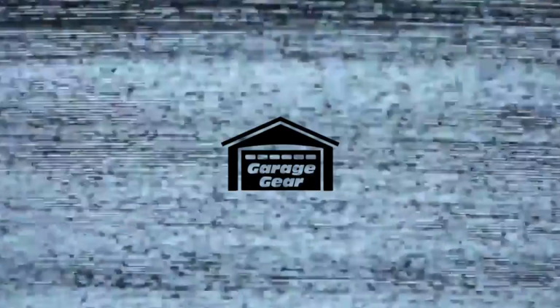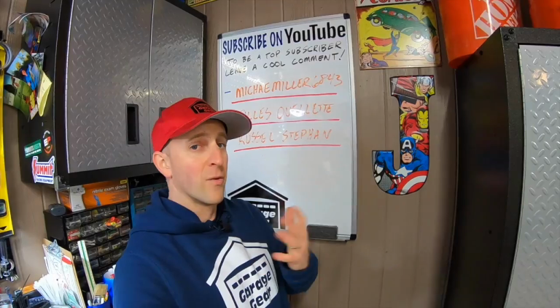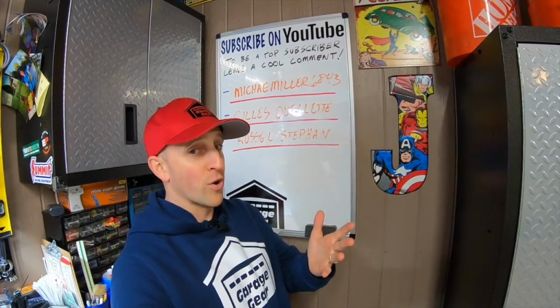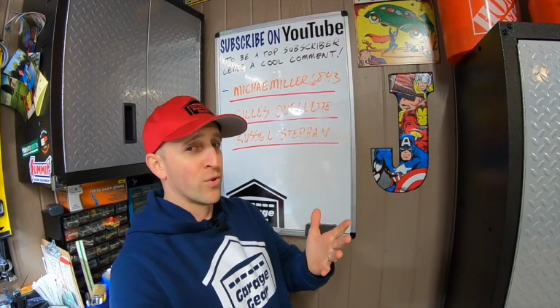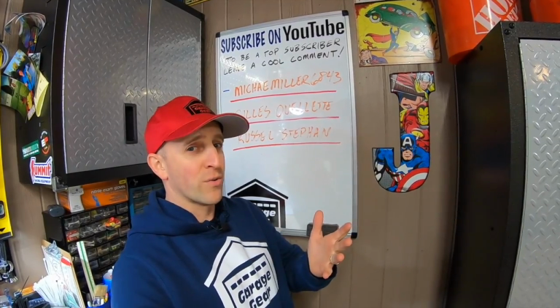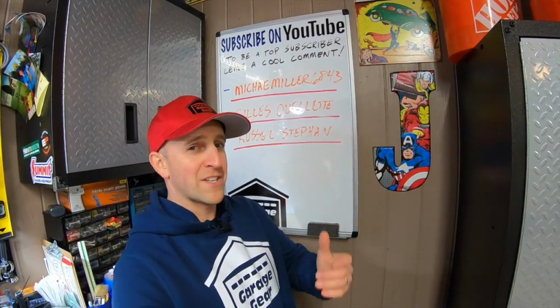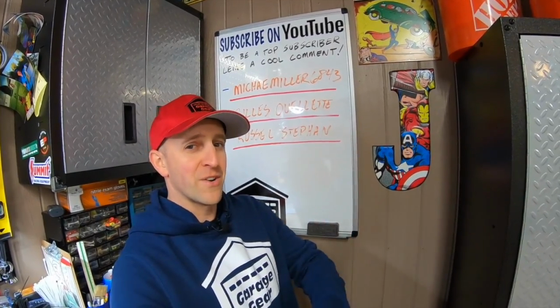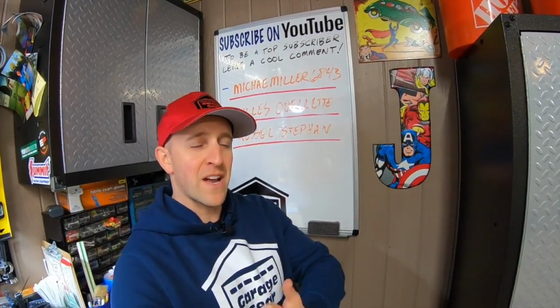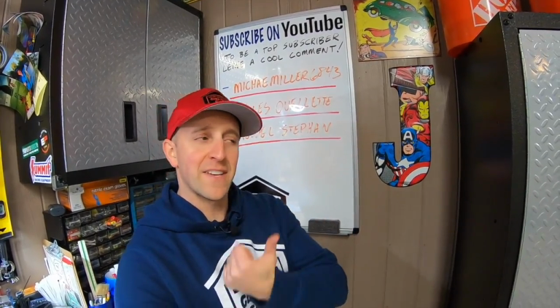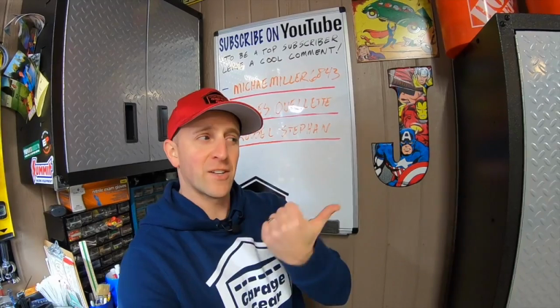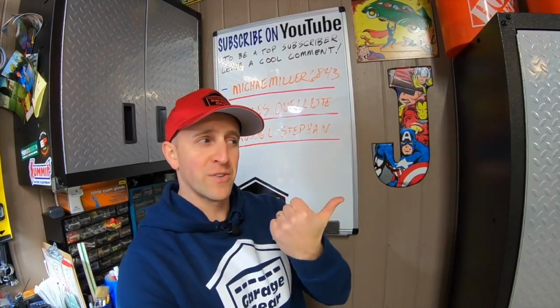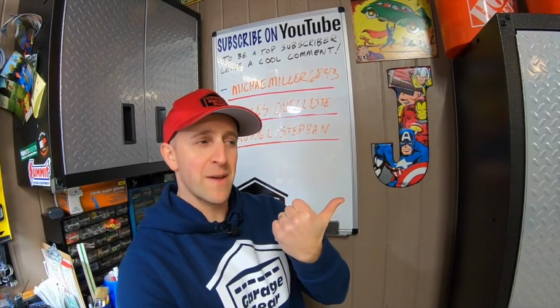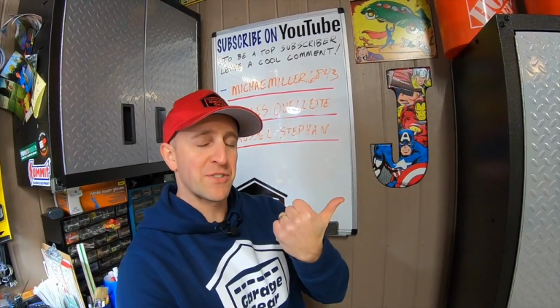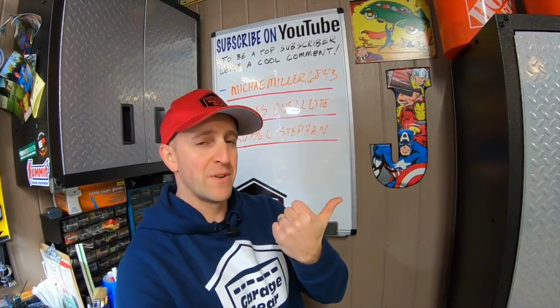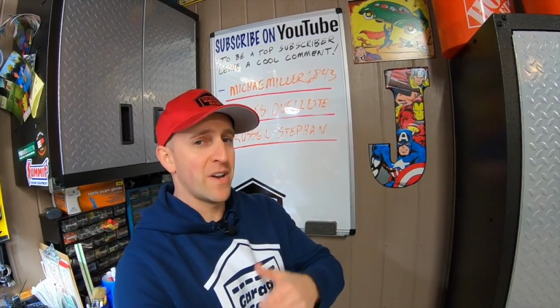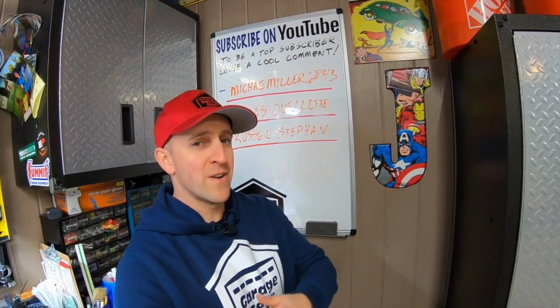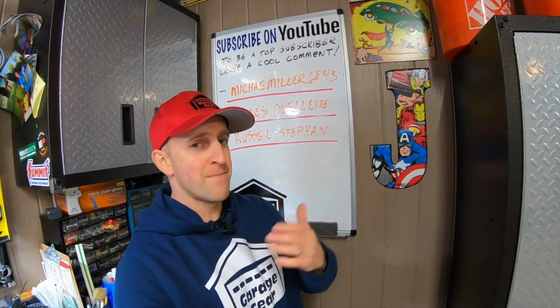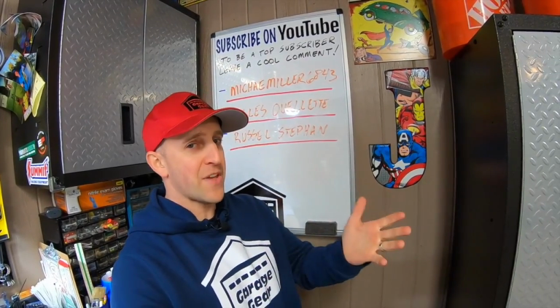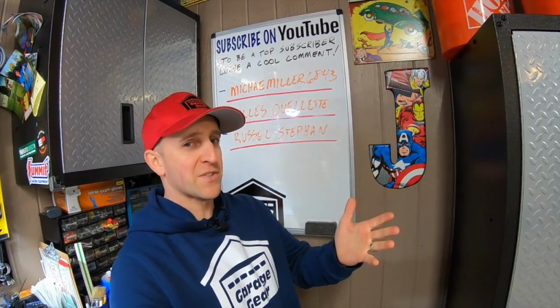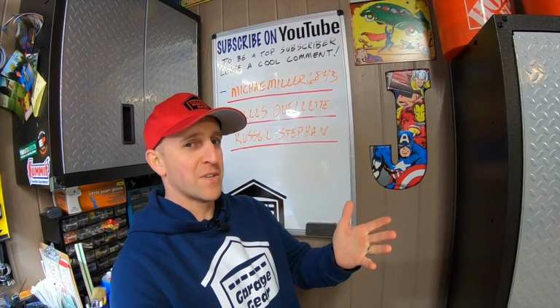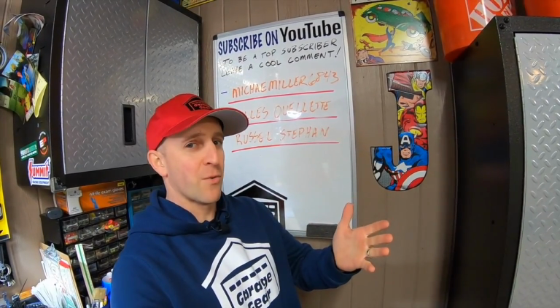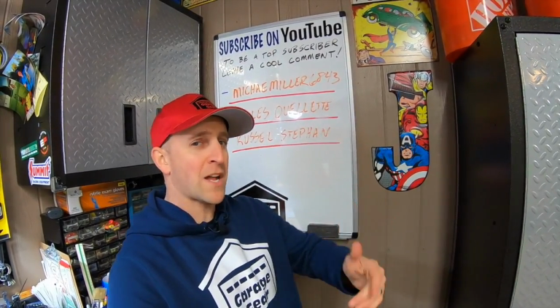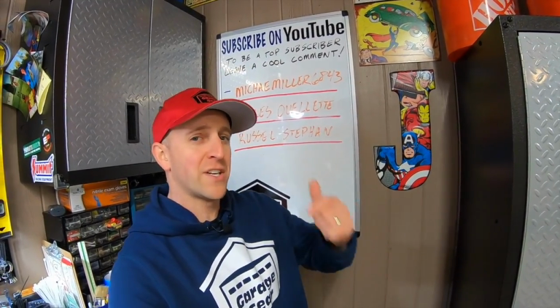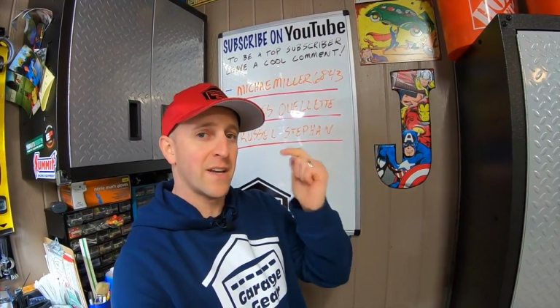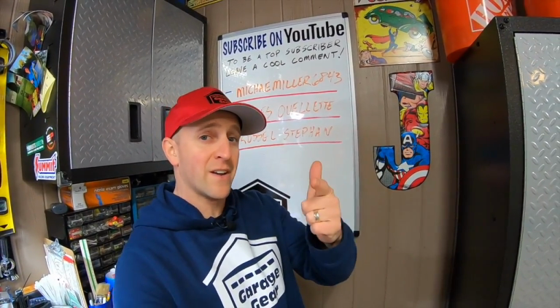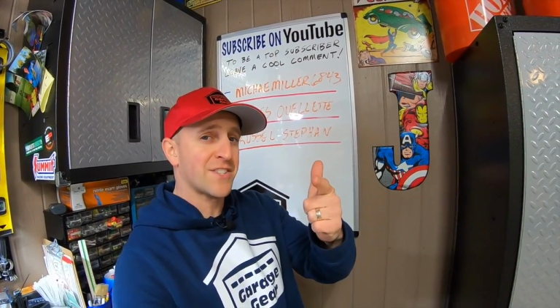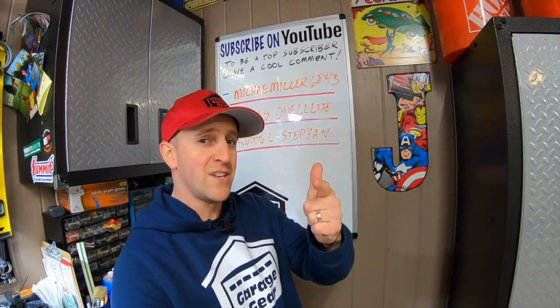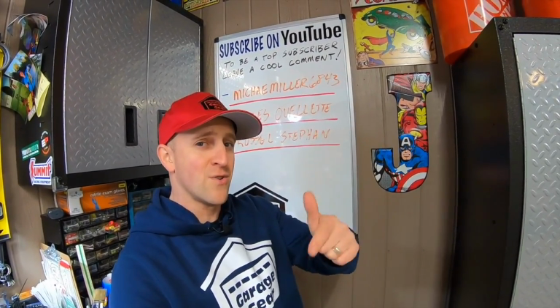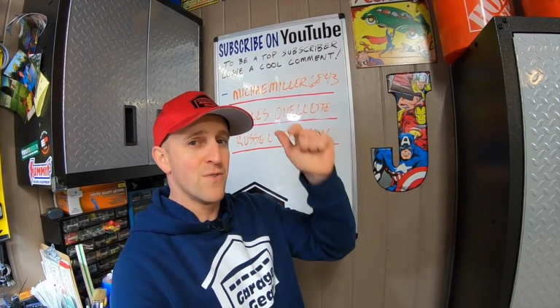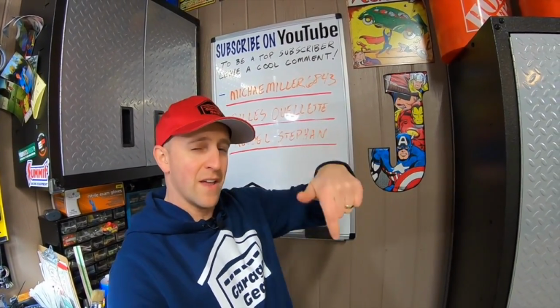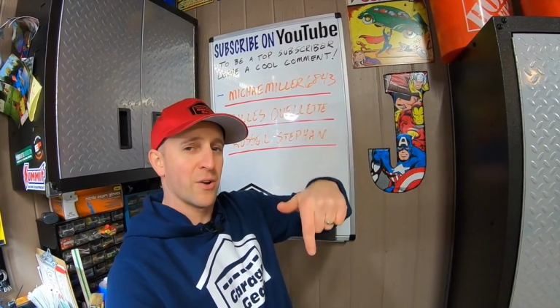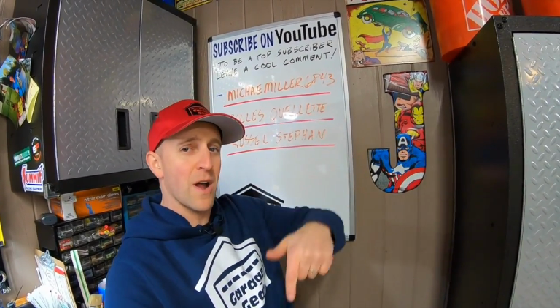For more cool Garage Gear content, click or tap the screen right here. Thanks so much for watching and I'll see you in the garage.